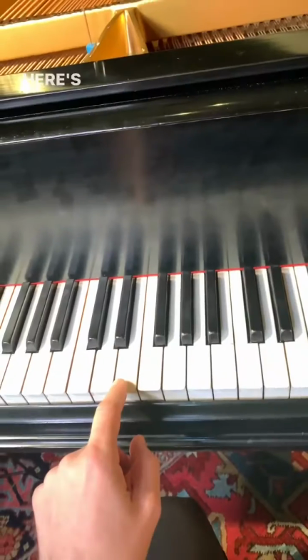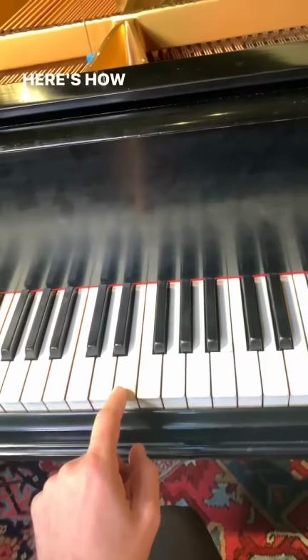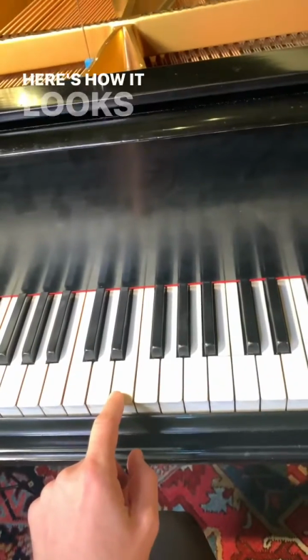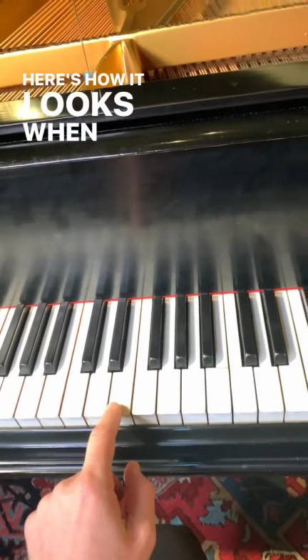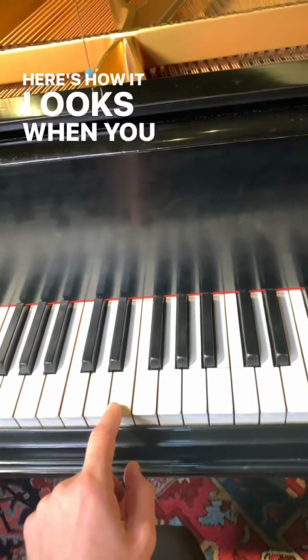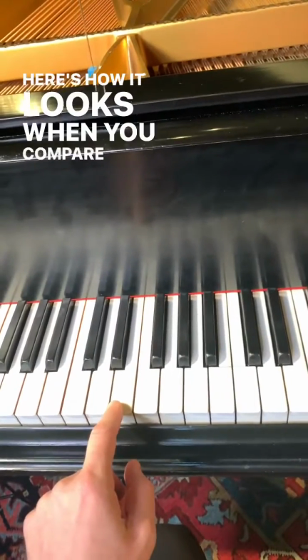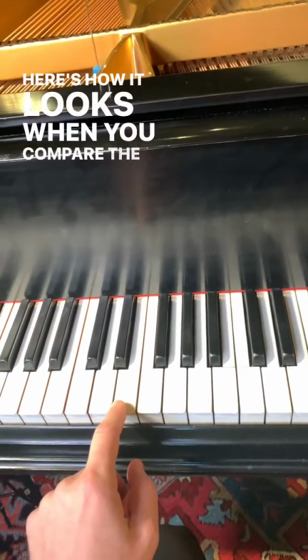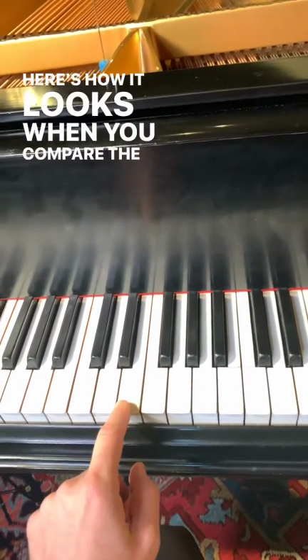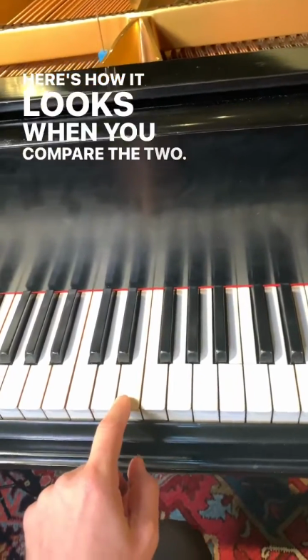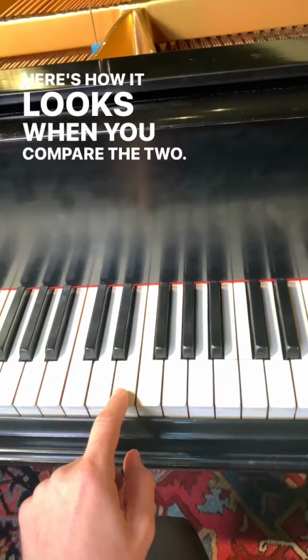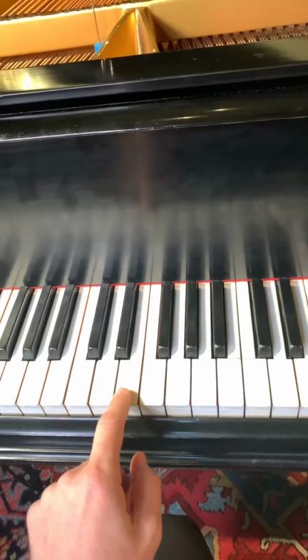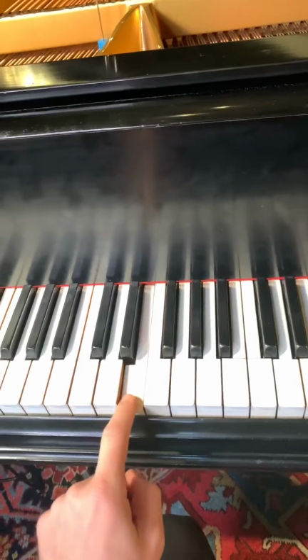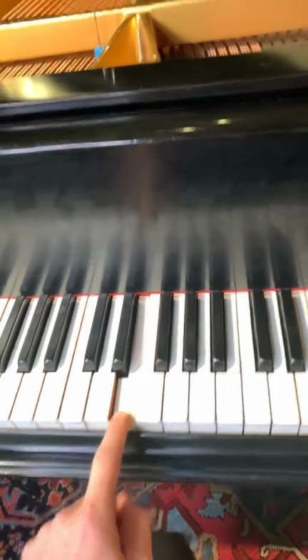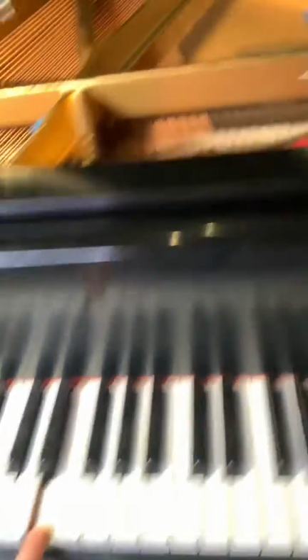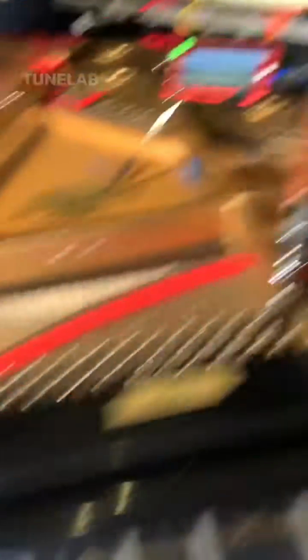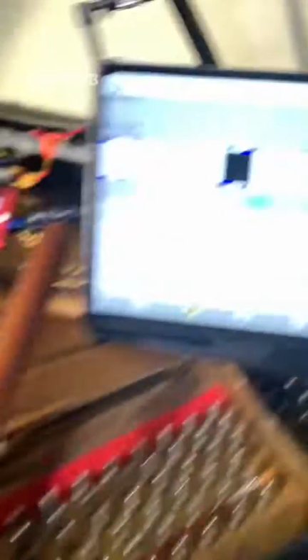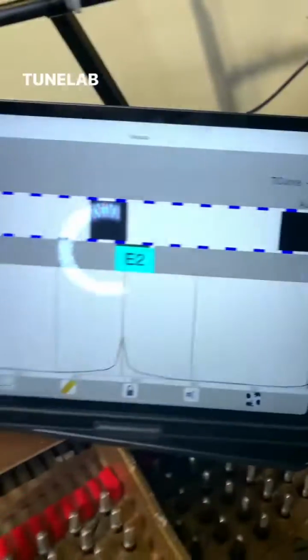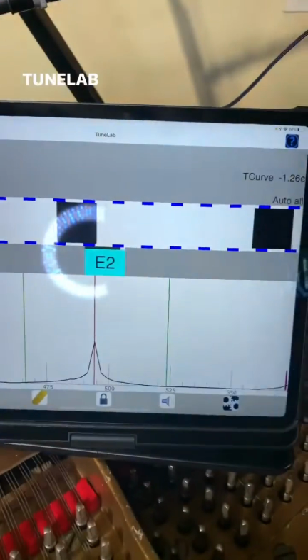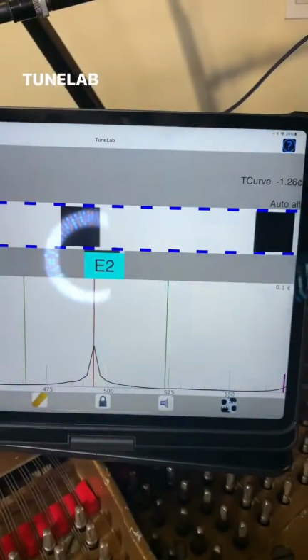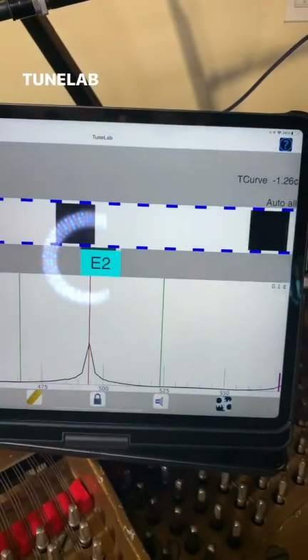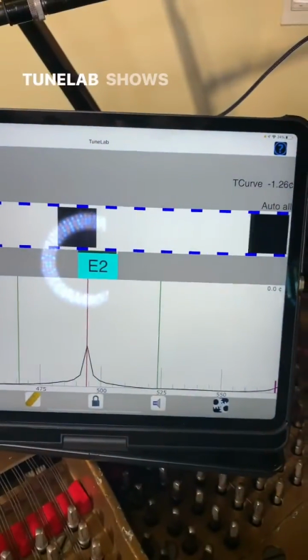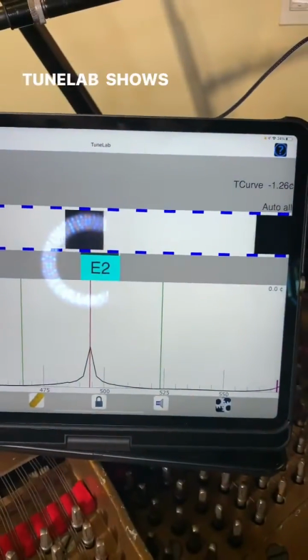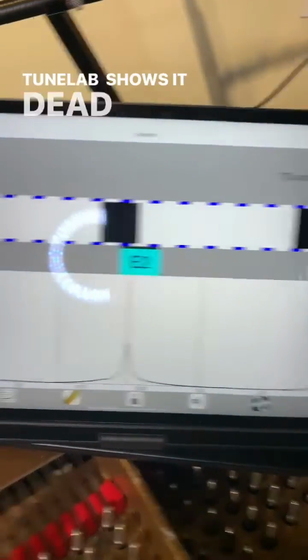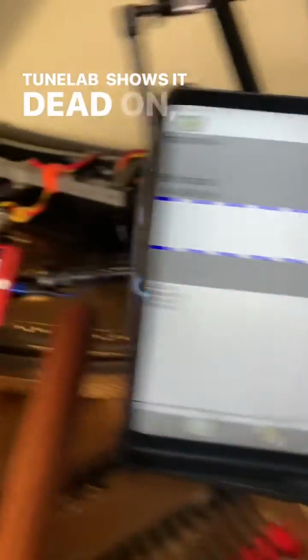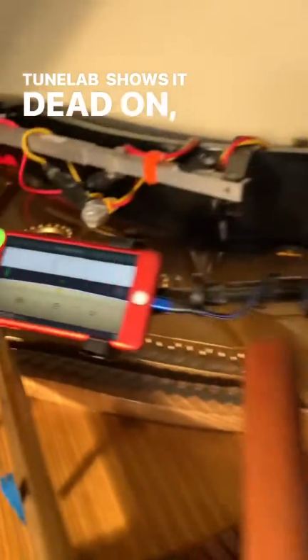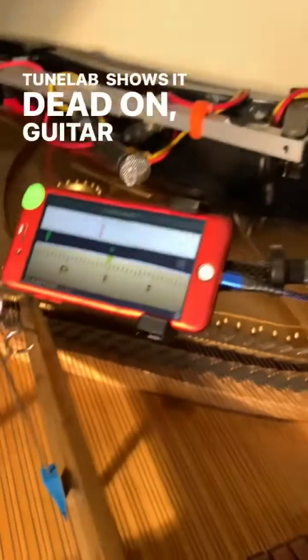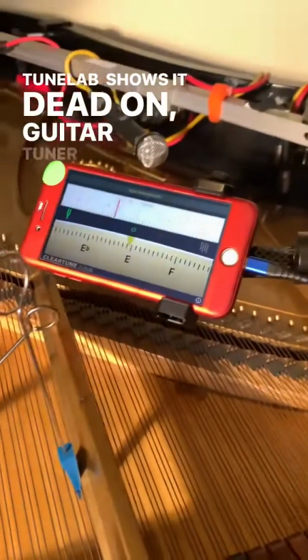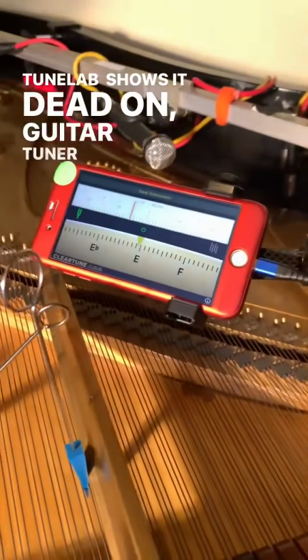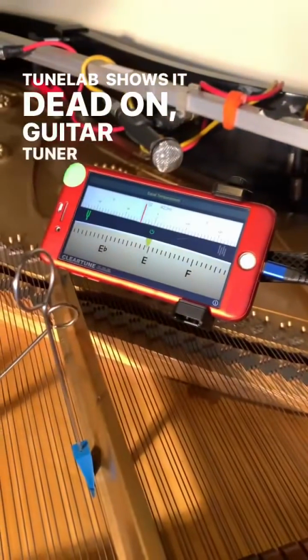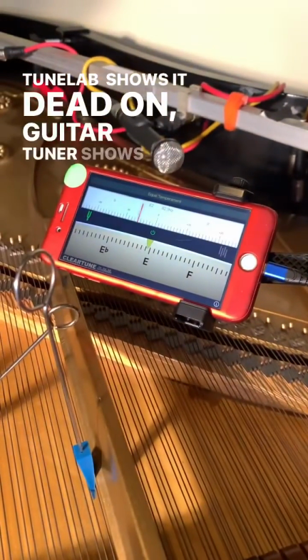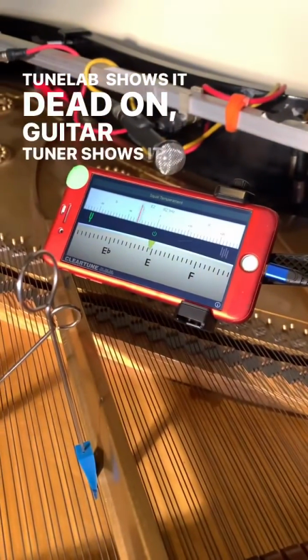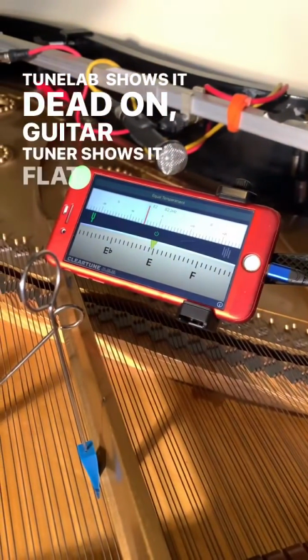Here's how it looks when you compare the two. TuneLab shows it dead on. Guitar tuner shows it flat.